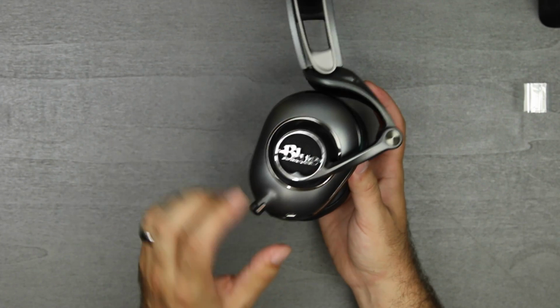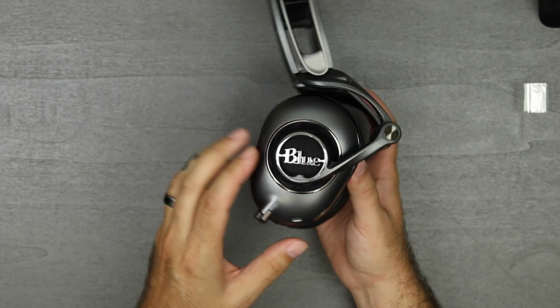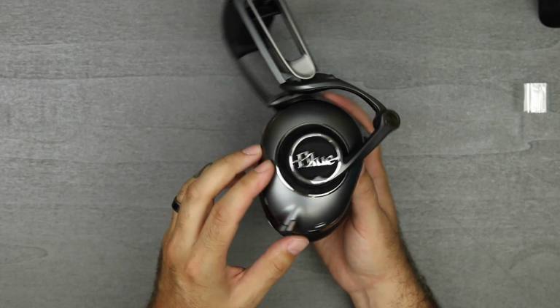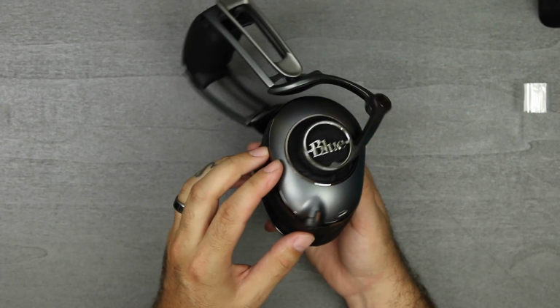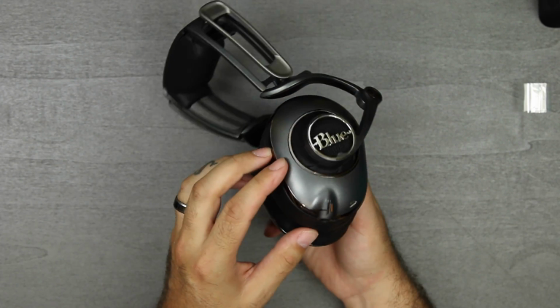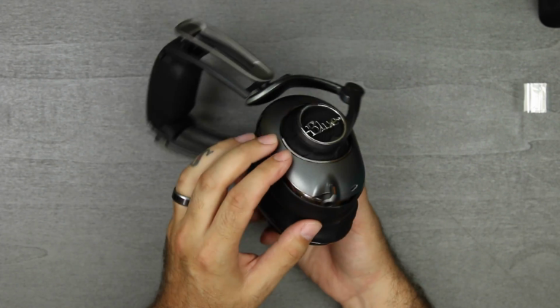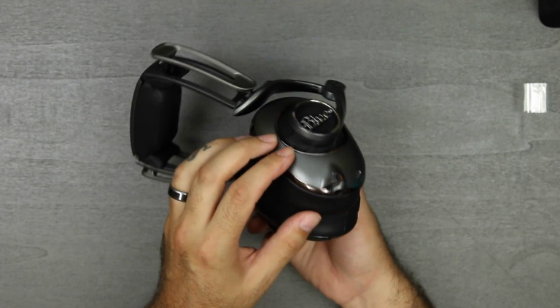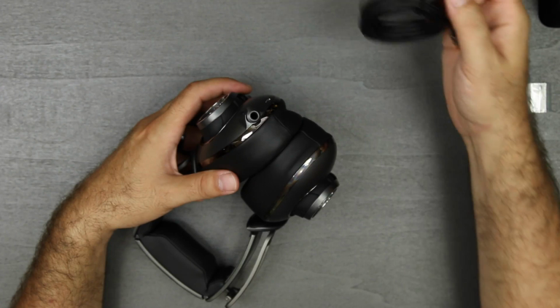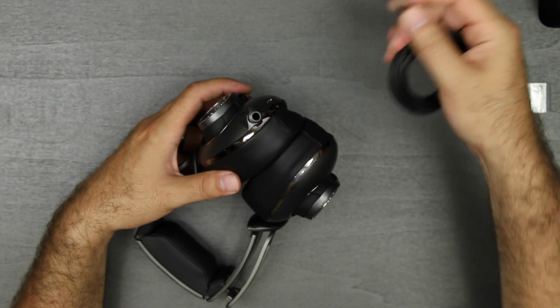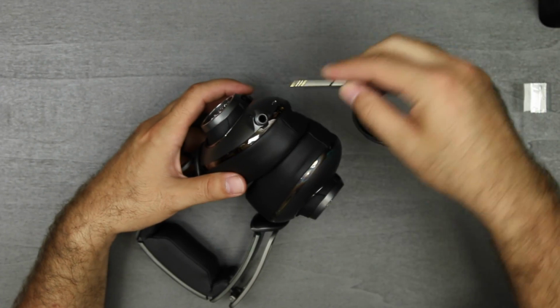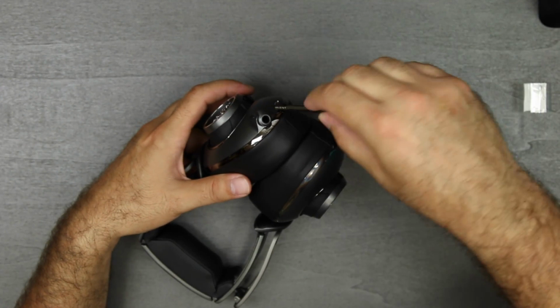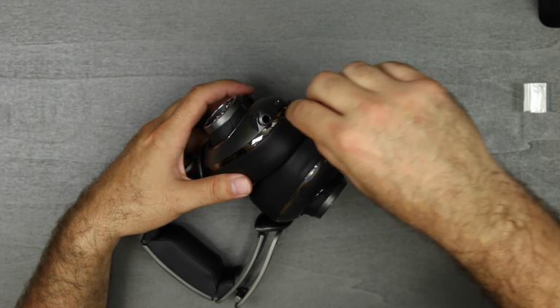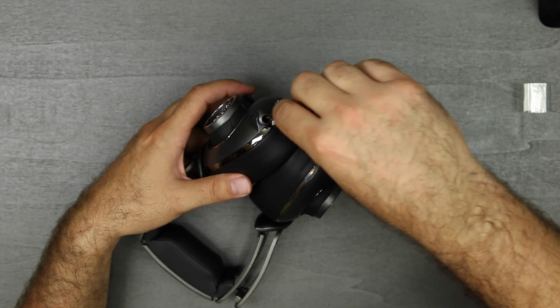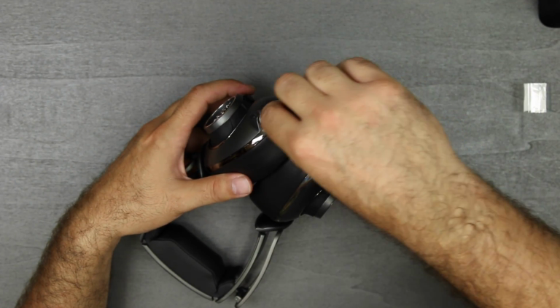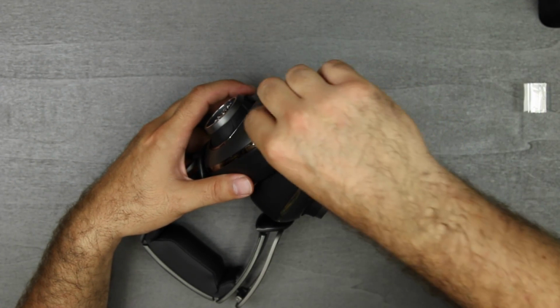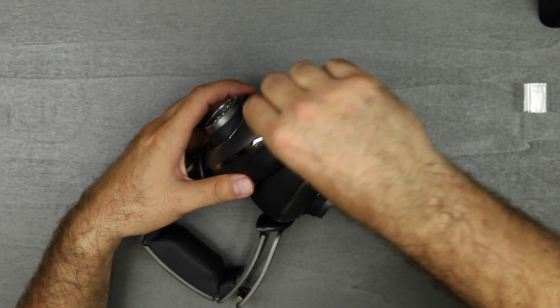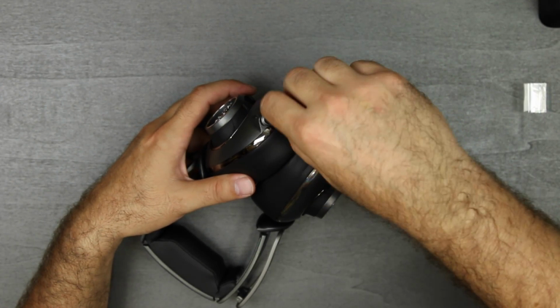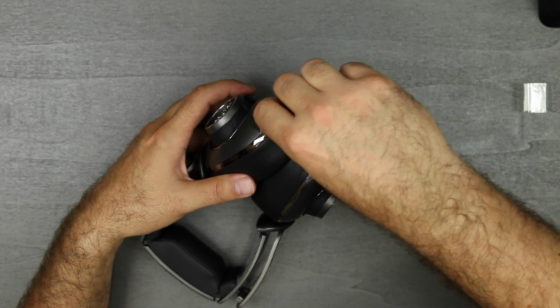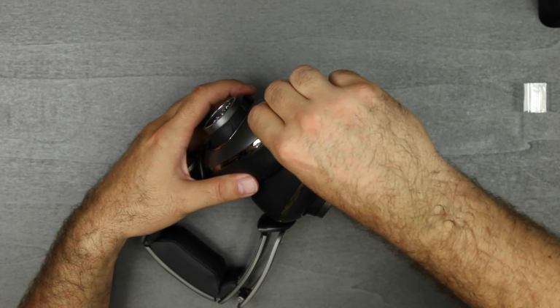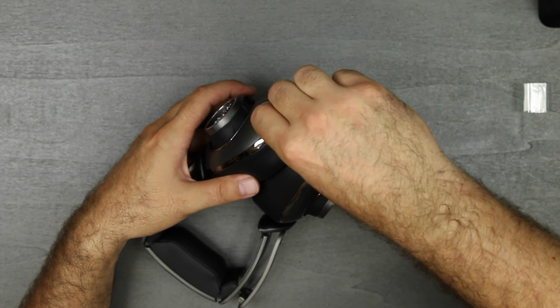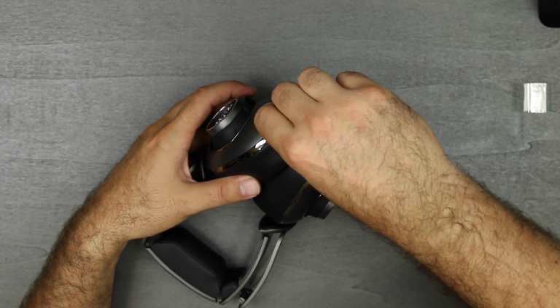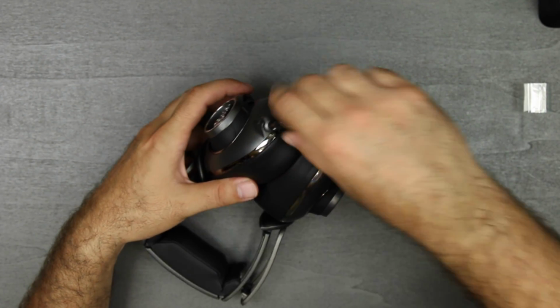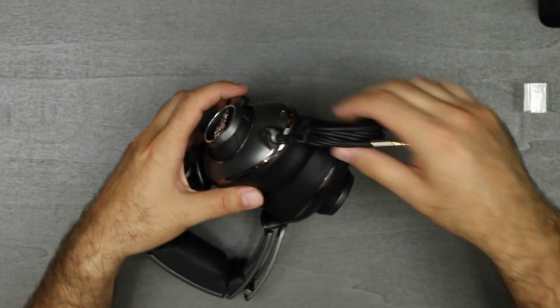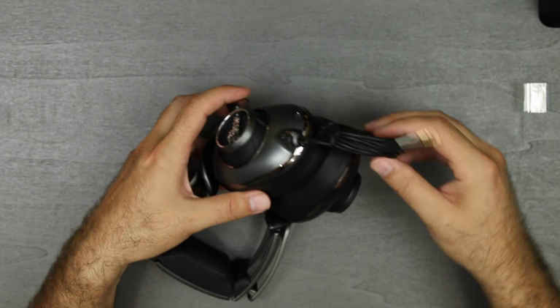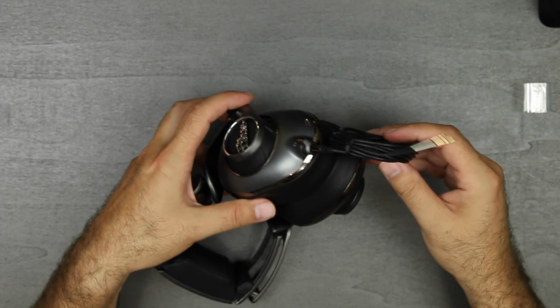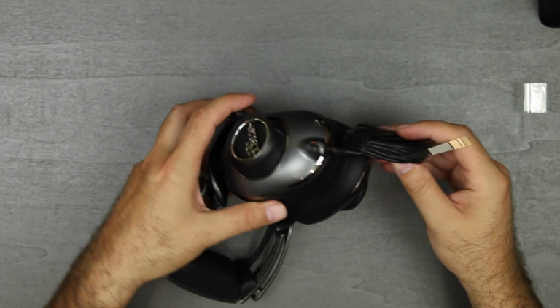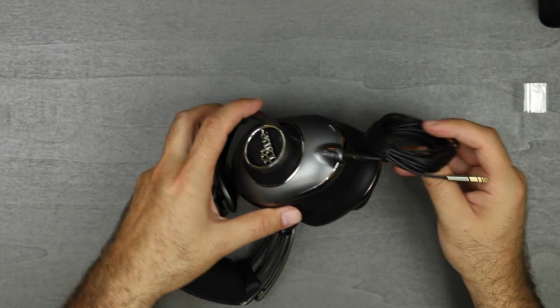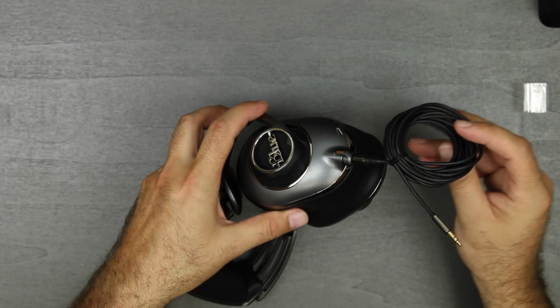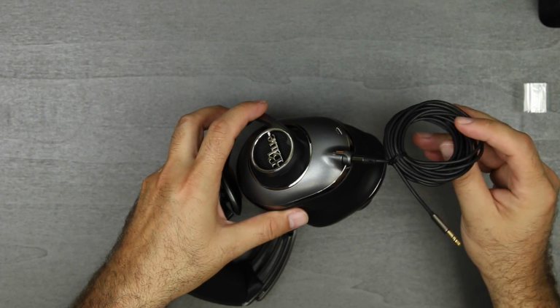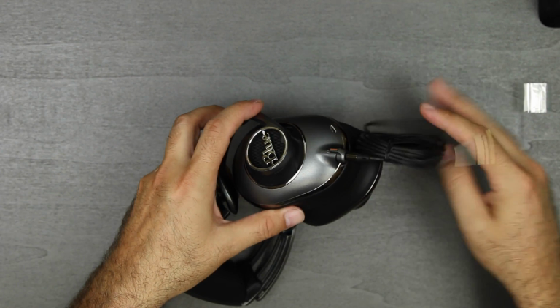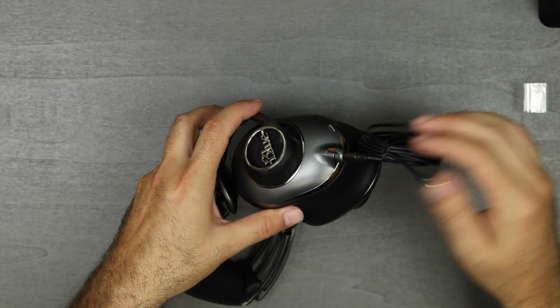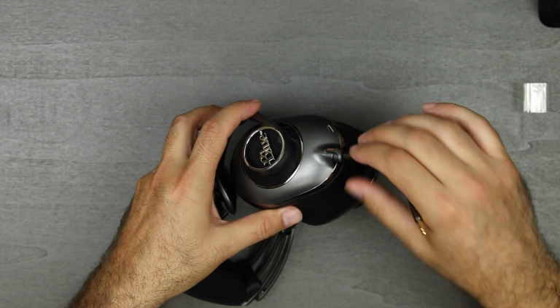That is where you plug in your line, but it doesn't turn to lock in — it just presses in.